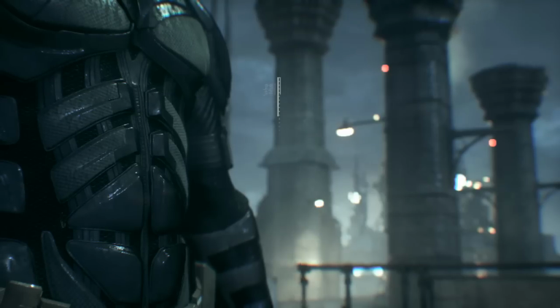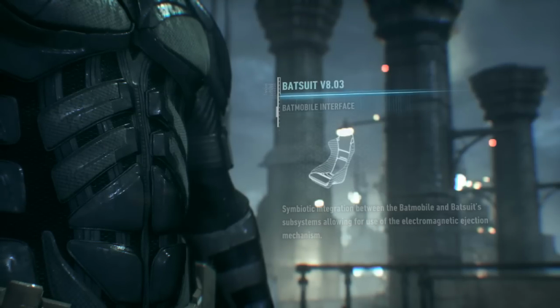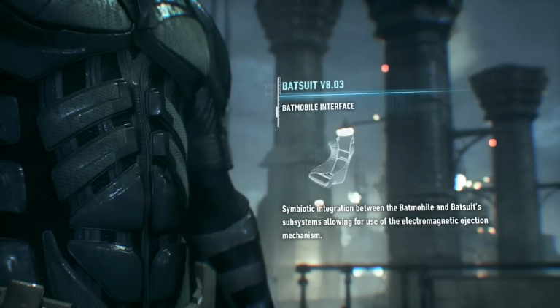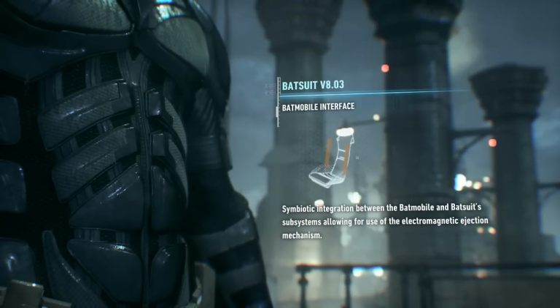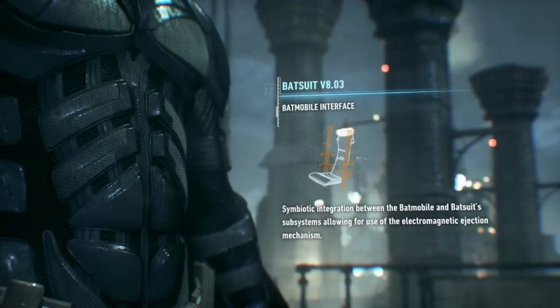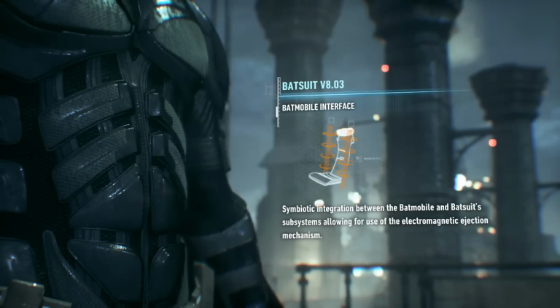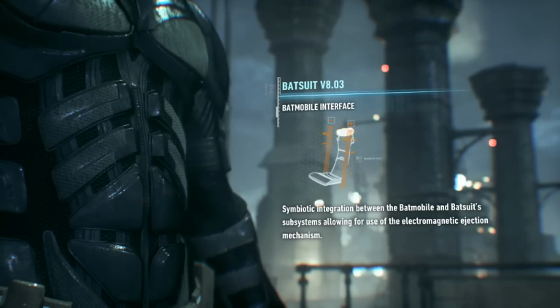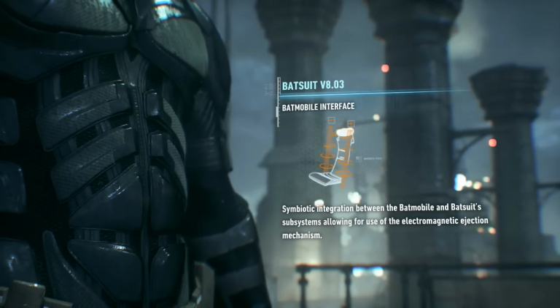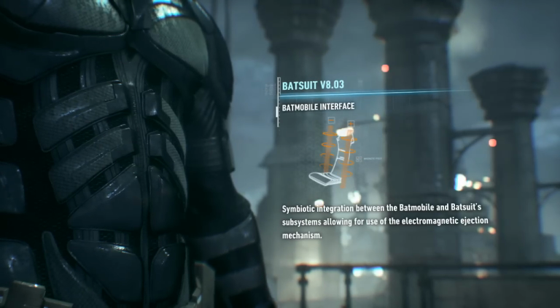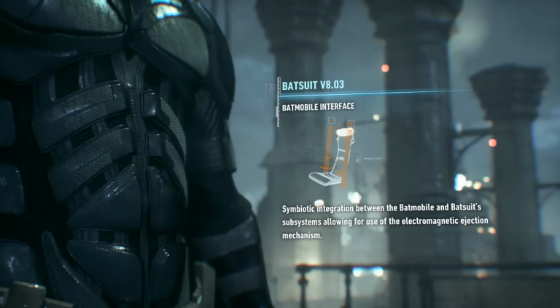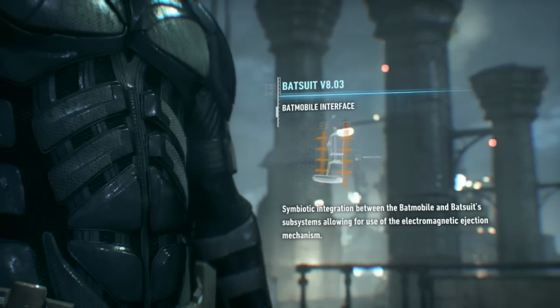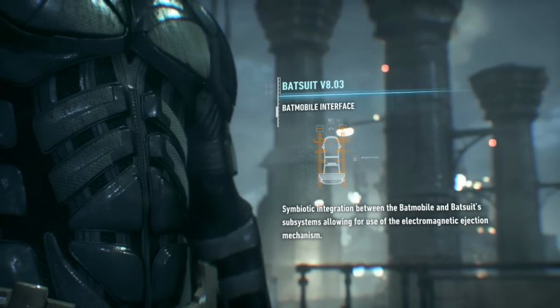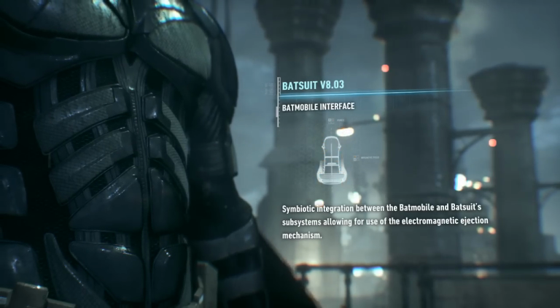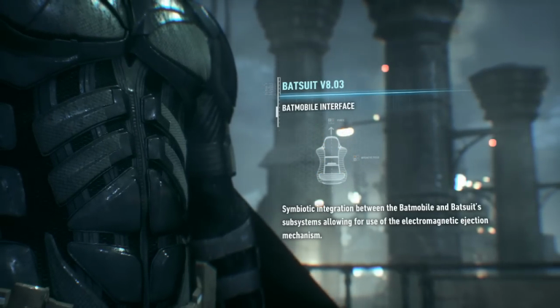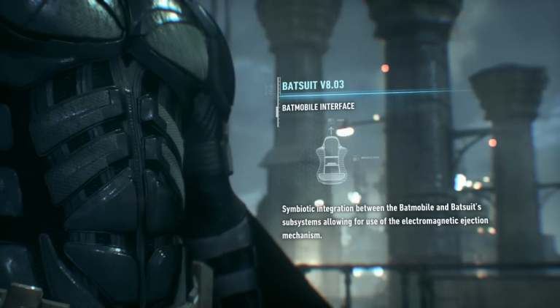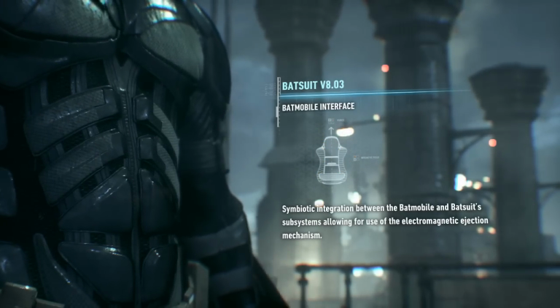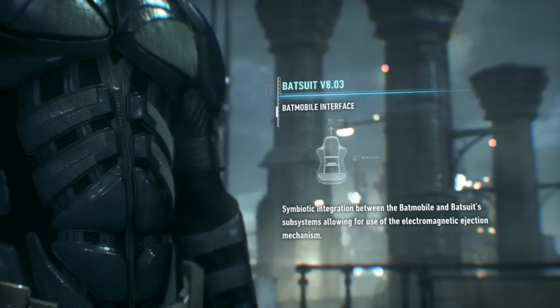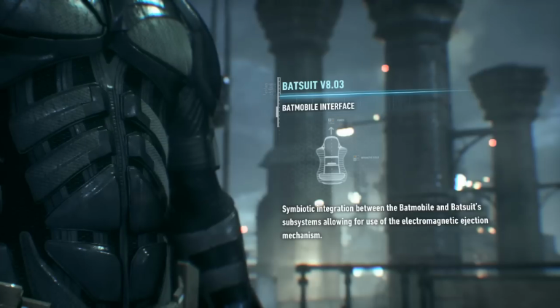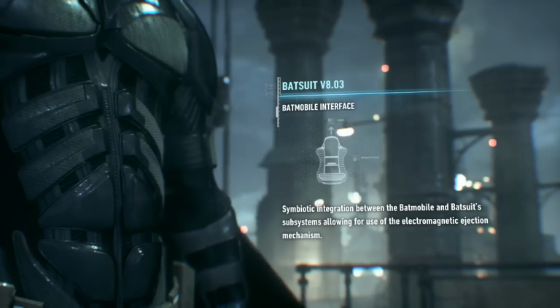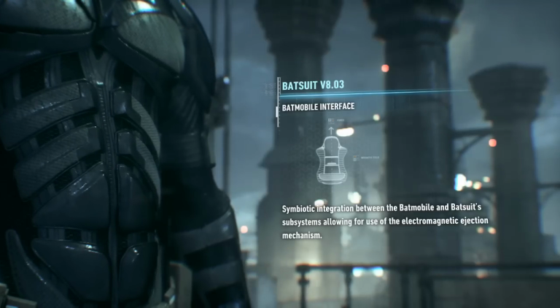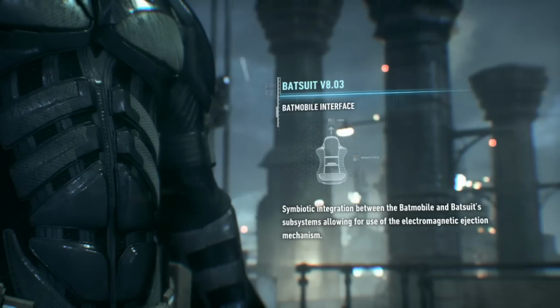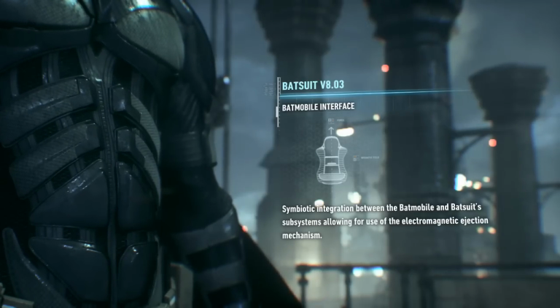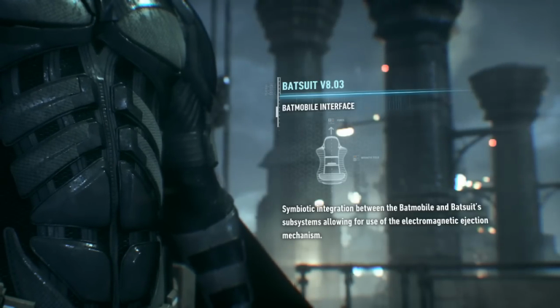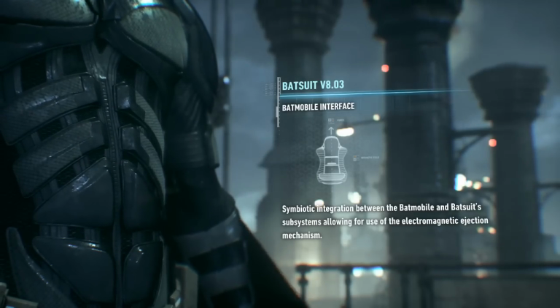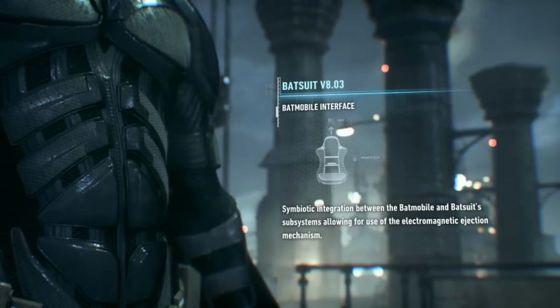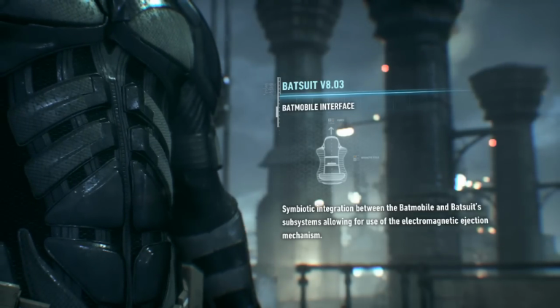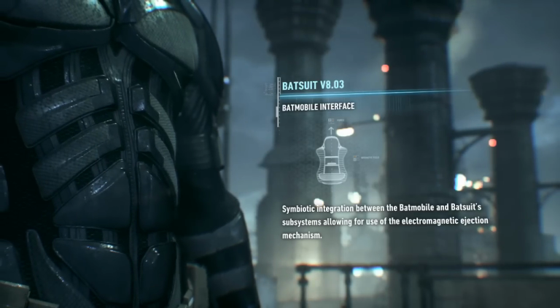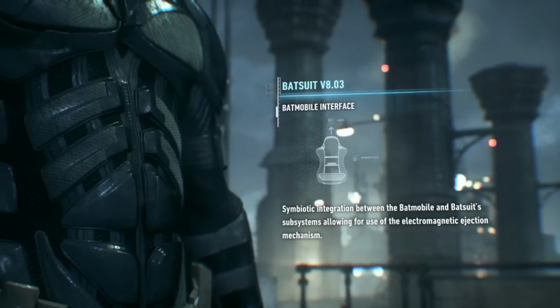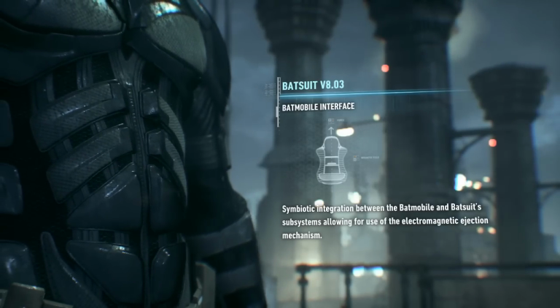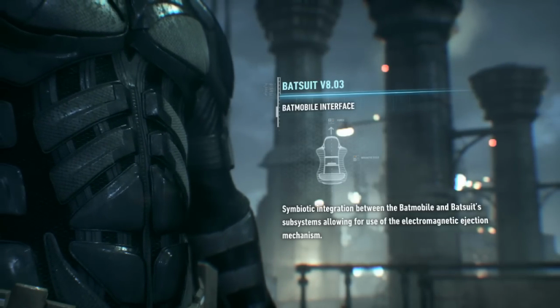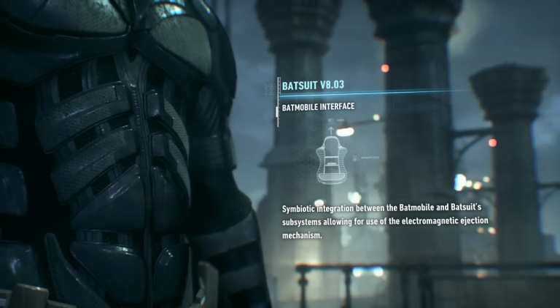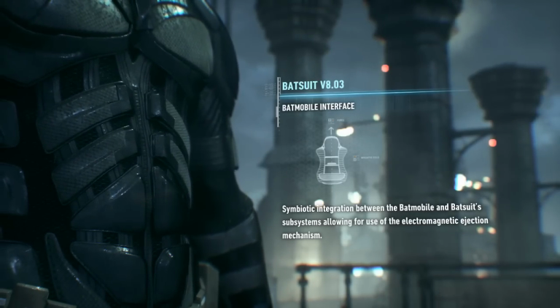The suit's compatible with the Batmobile's electromagnetic eject mechanism, too. You'll fly out of that thing like a bullet from a railgun.